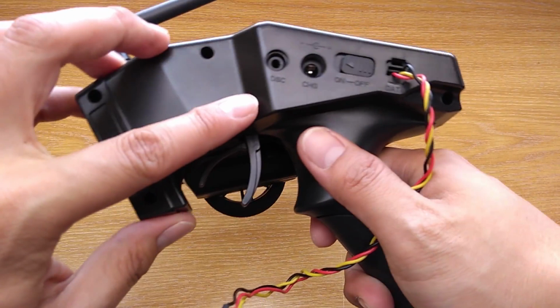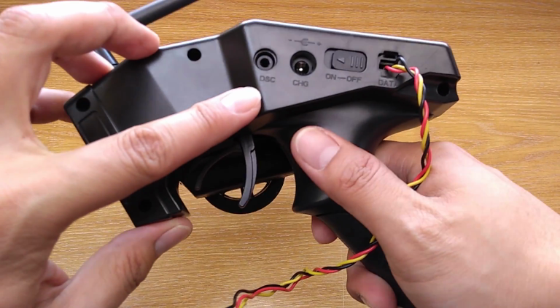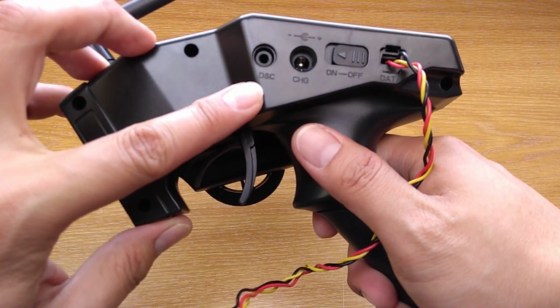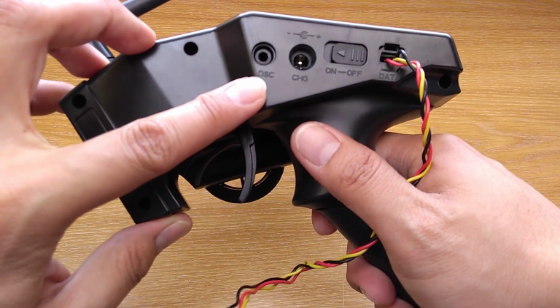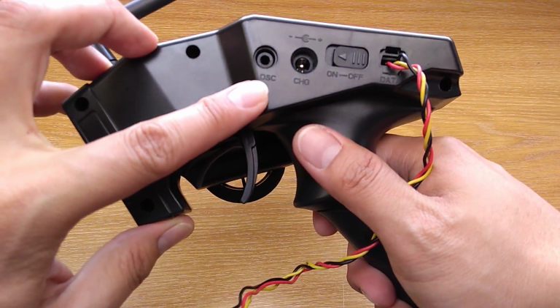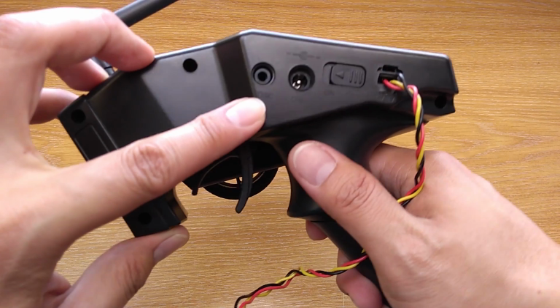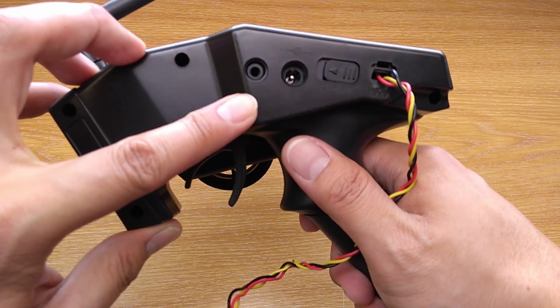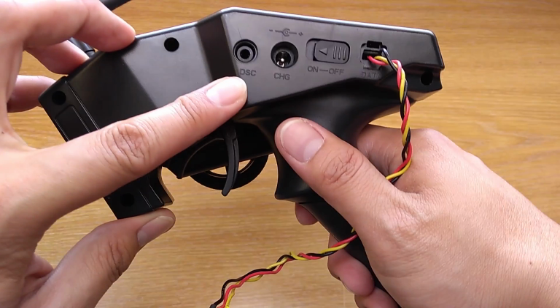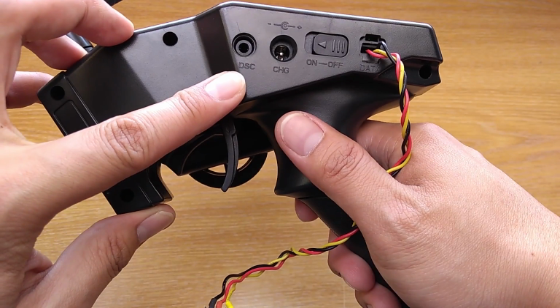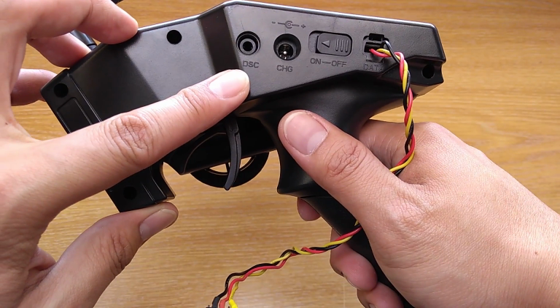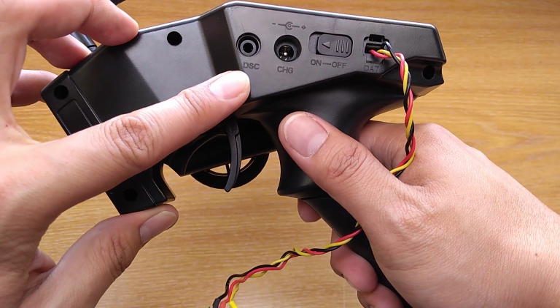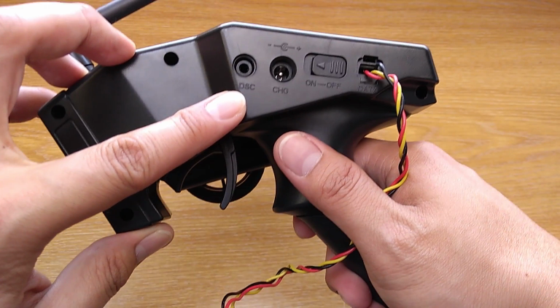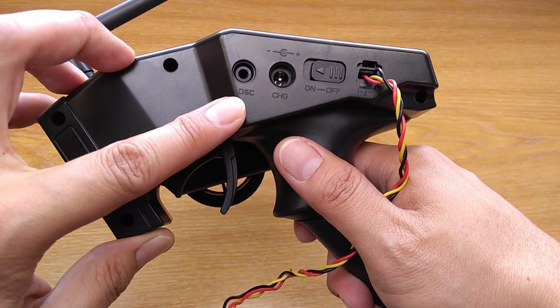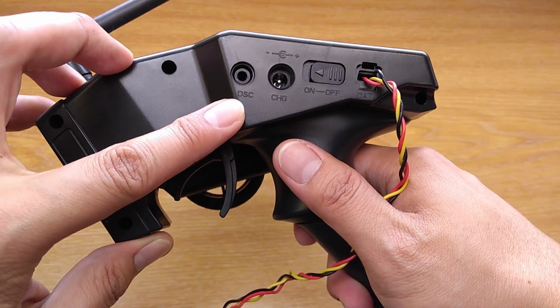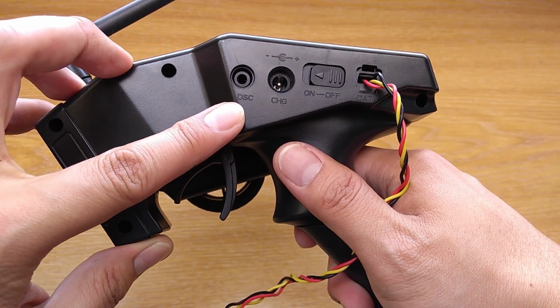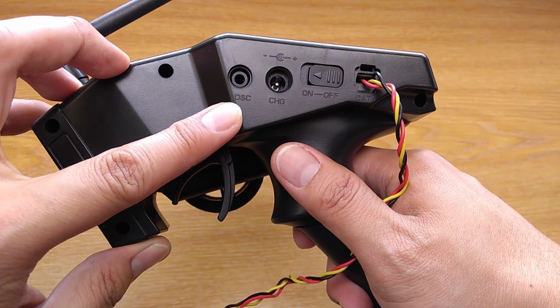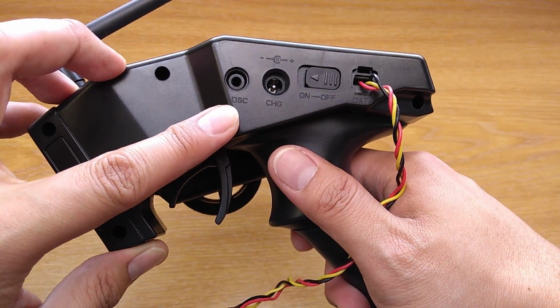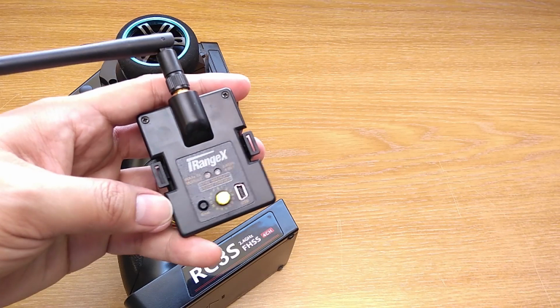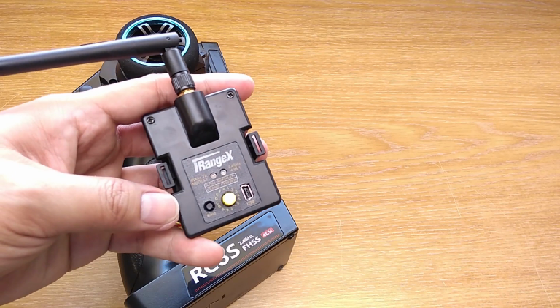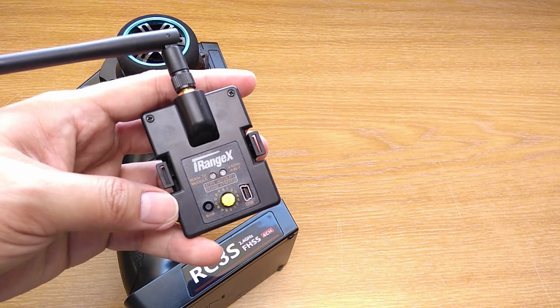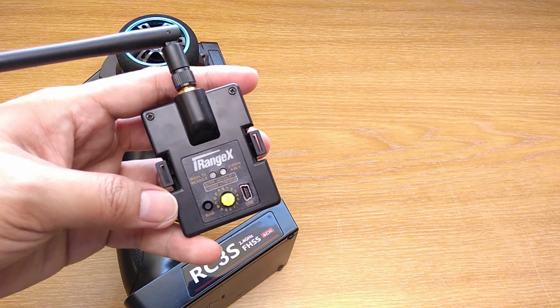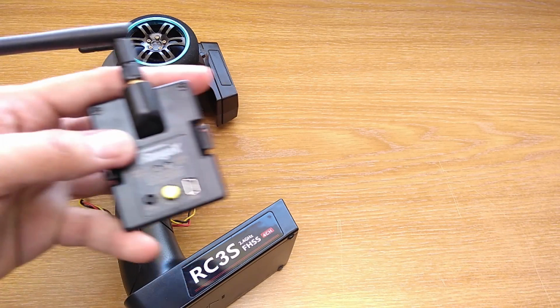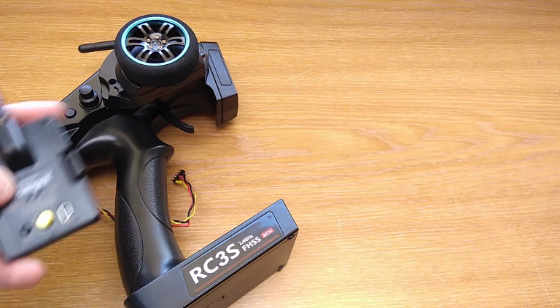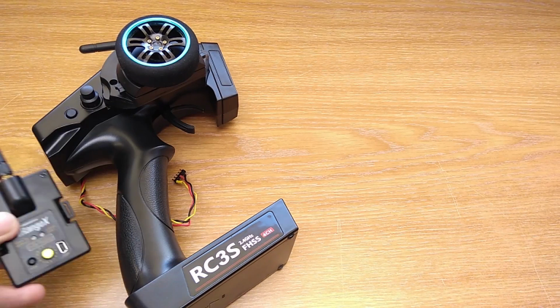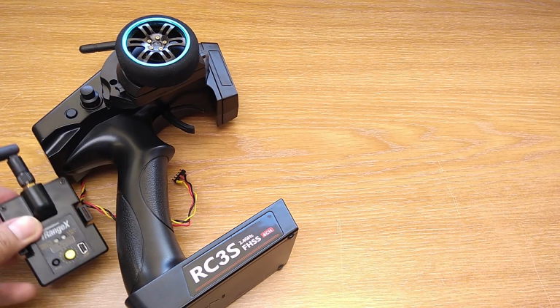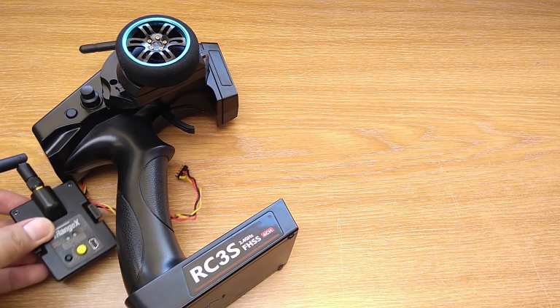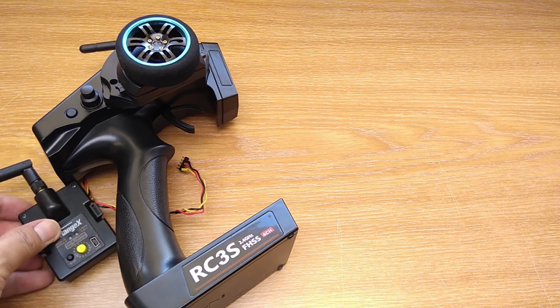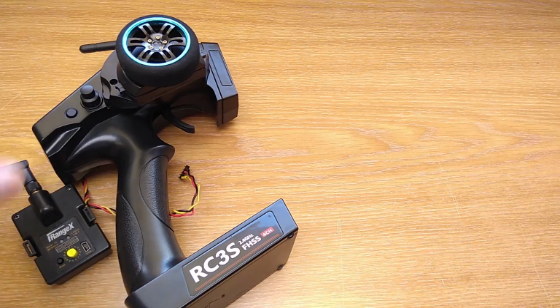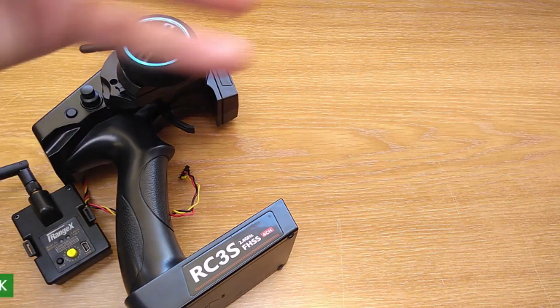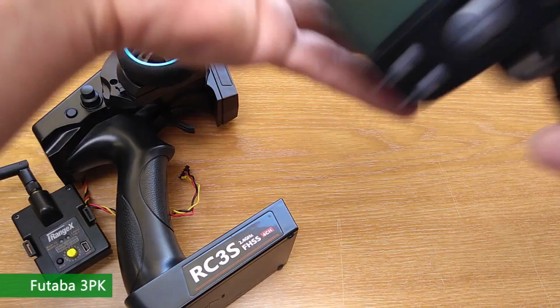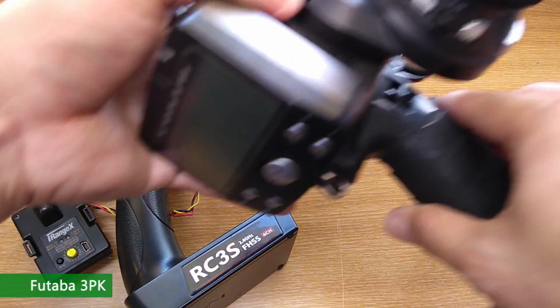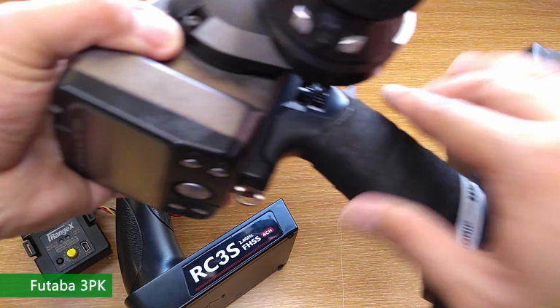I chose to try this with Radiolink first because it has a DSC port and it is easy to mod. Also it has 4 channels, which are needed when using it with Mini-Z. My ultimate goal is to use this module with the Futaba 3PK.